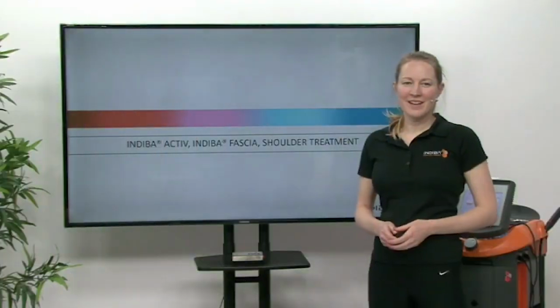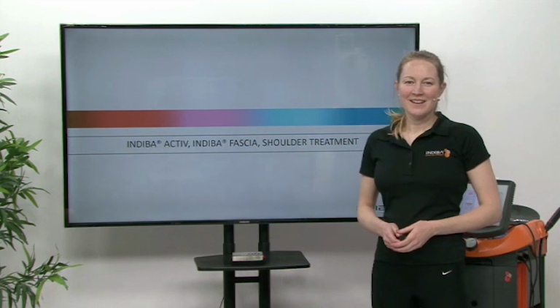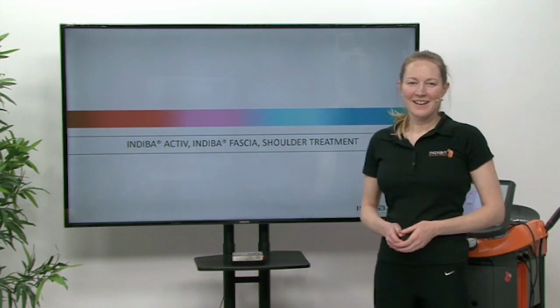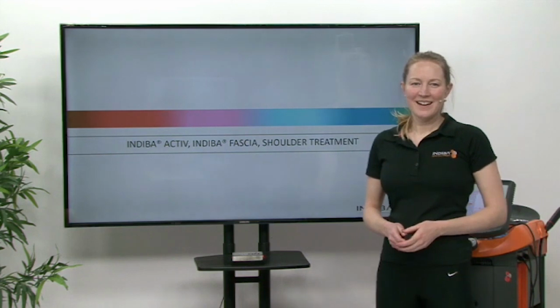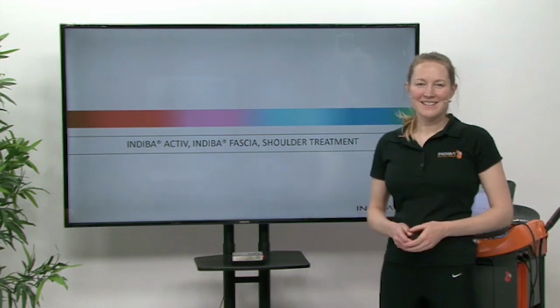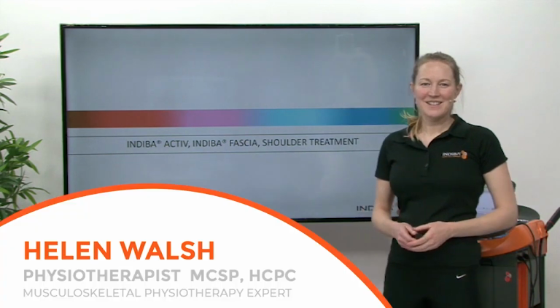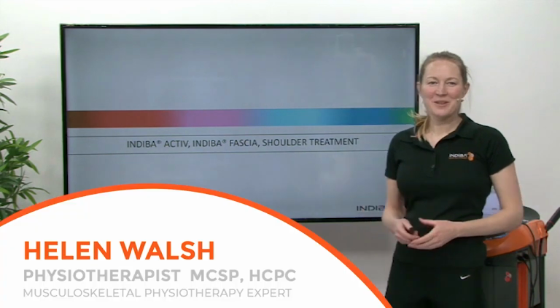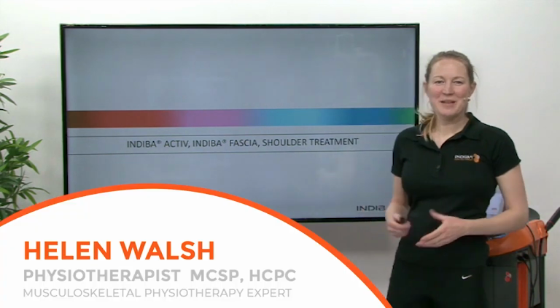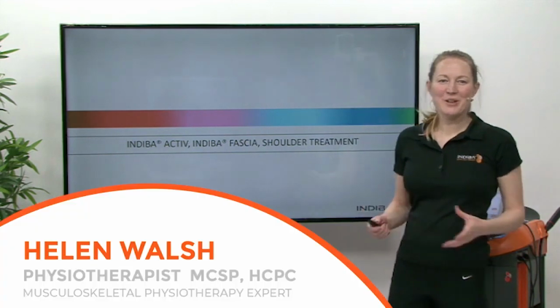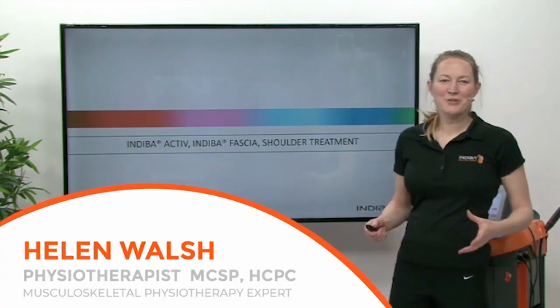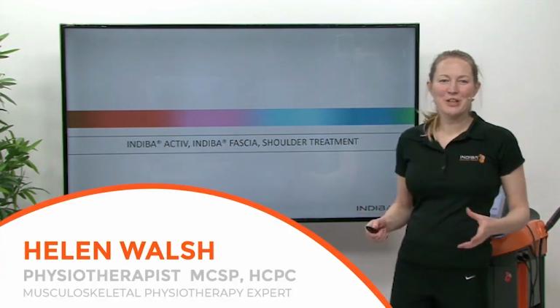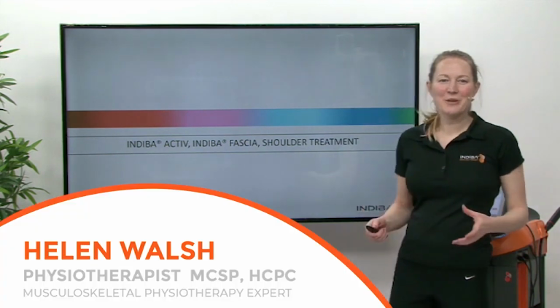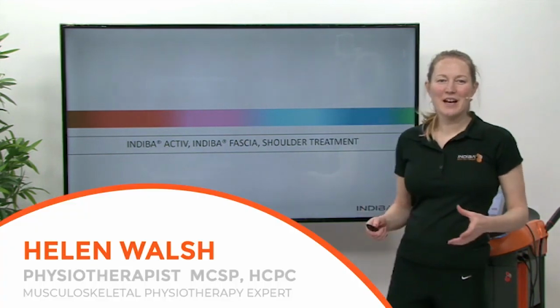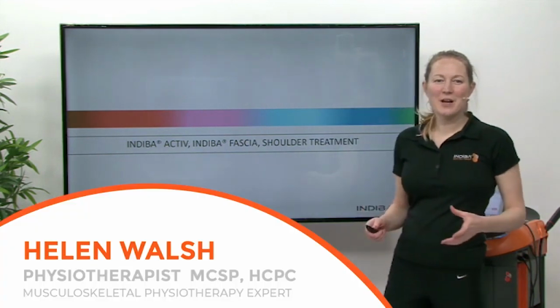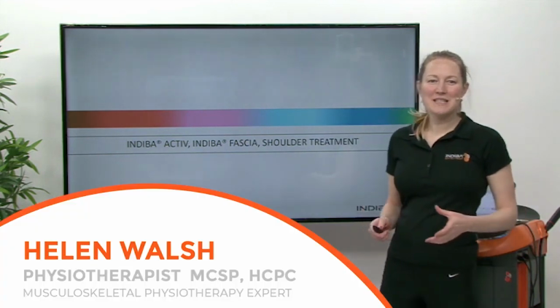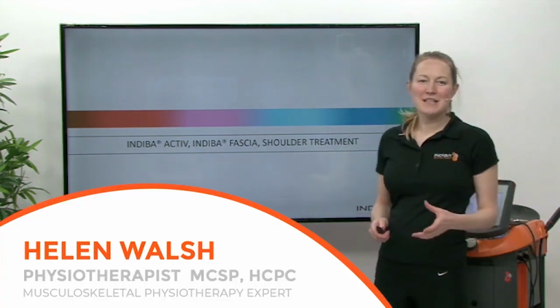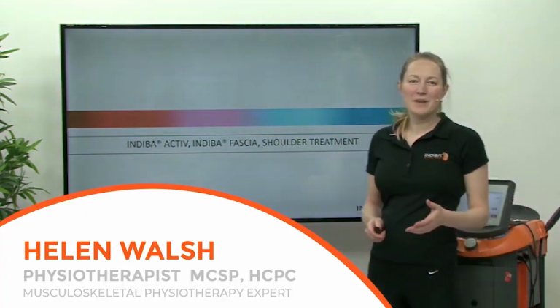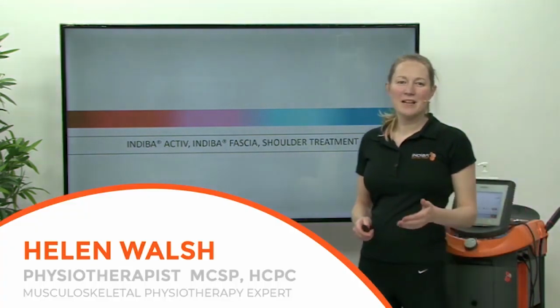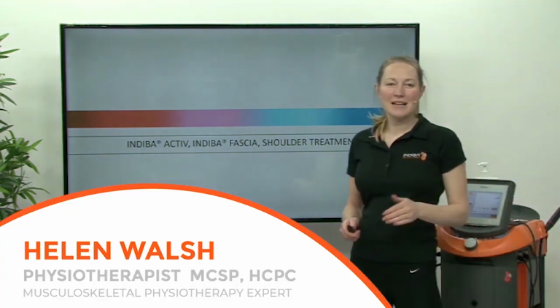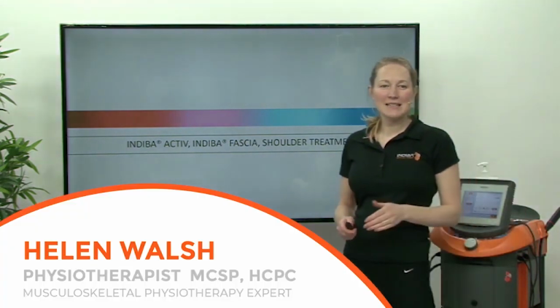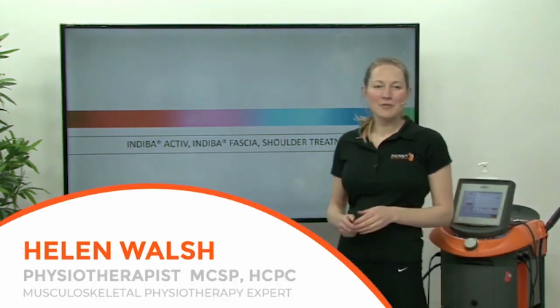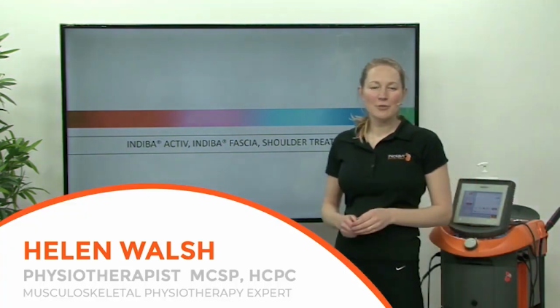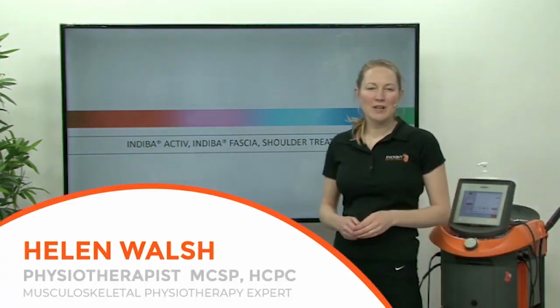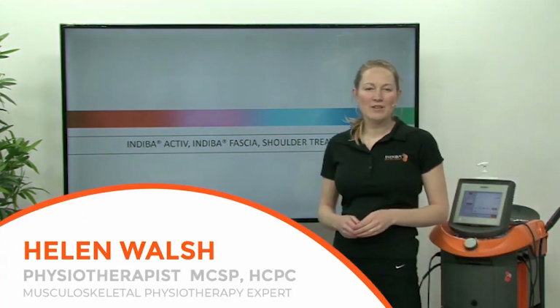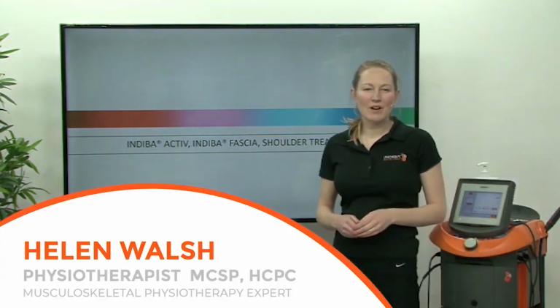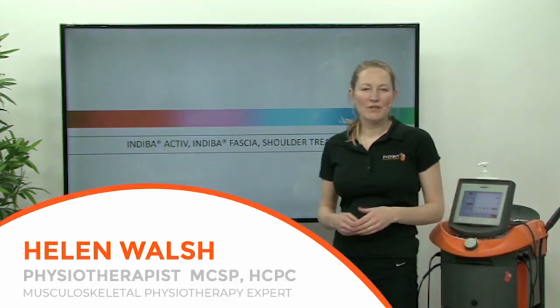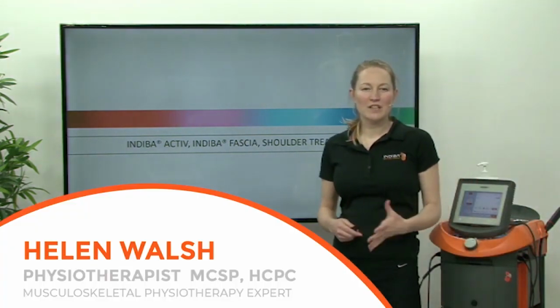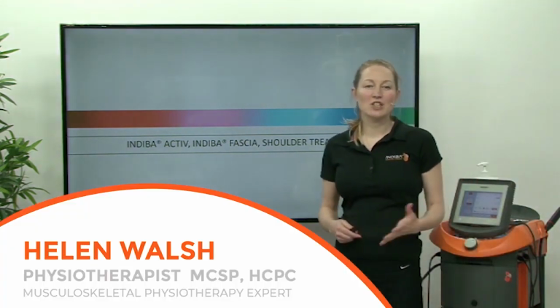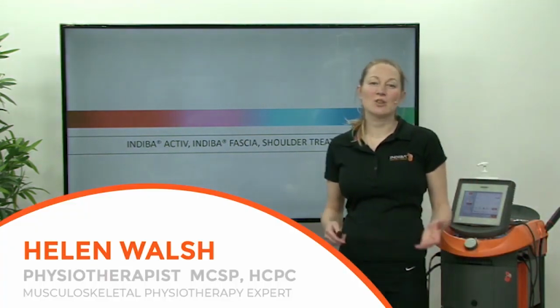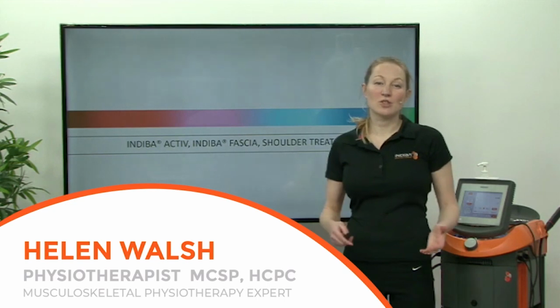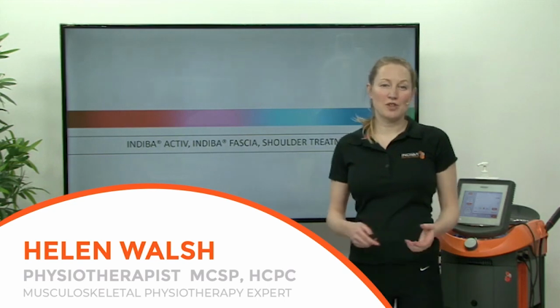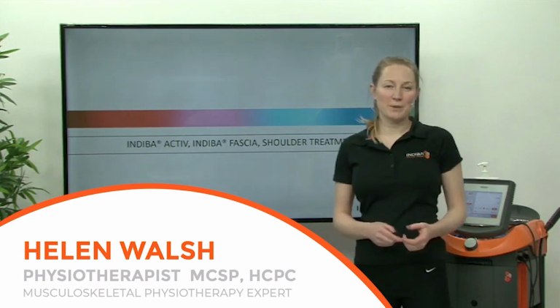Hi, so I'm going to be going through Indiba Active with our fascia shoulder treatment.